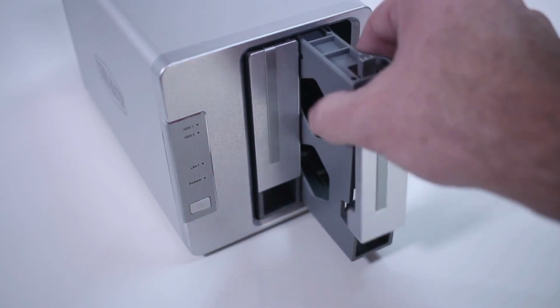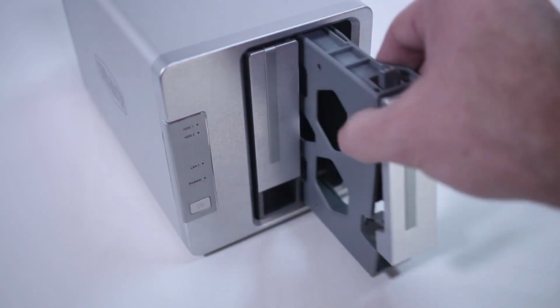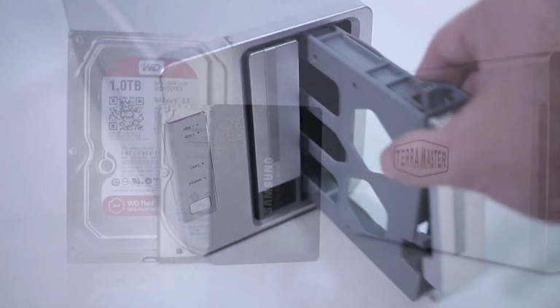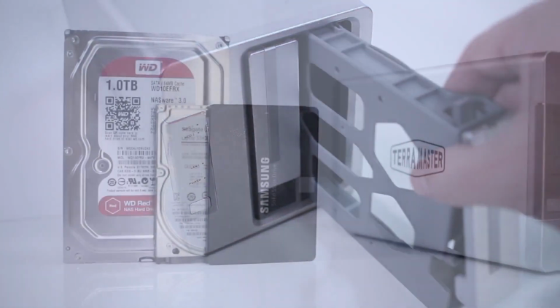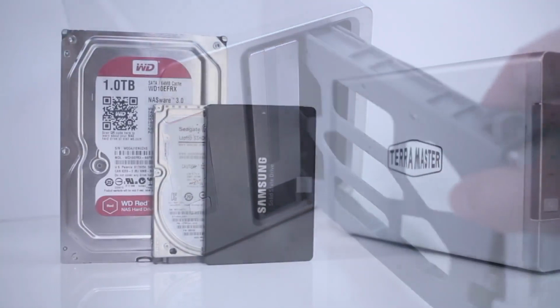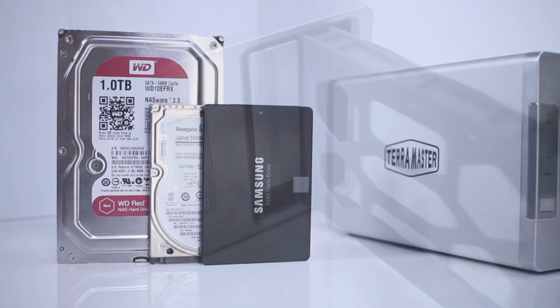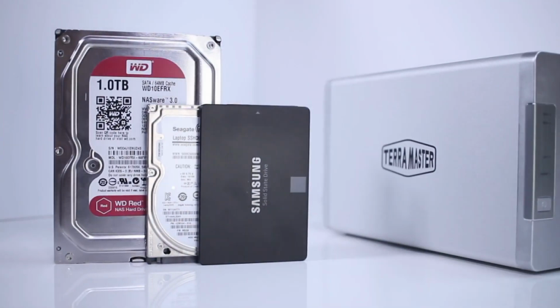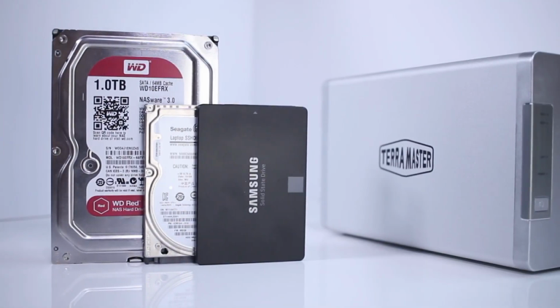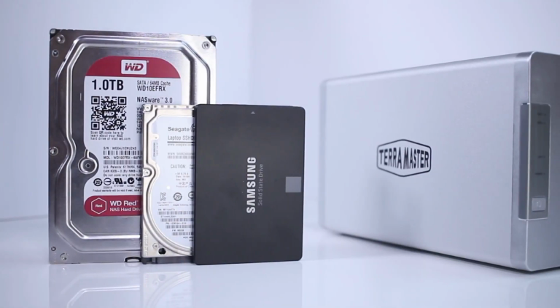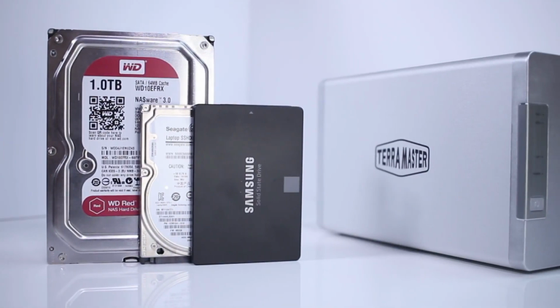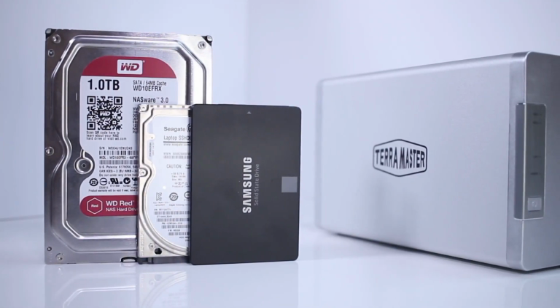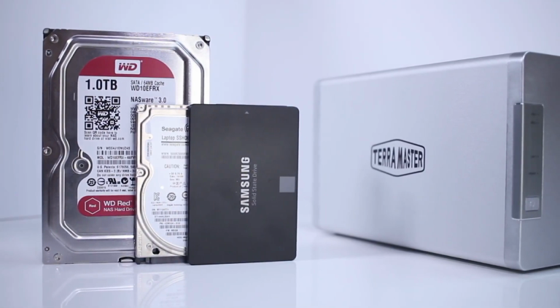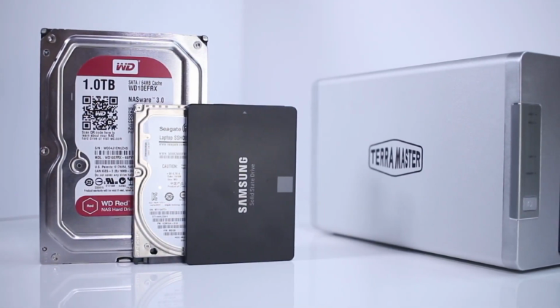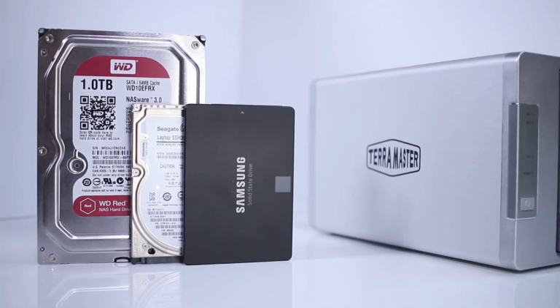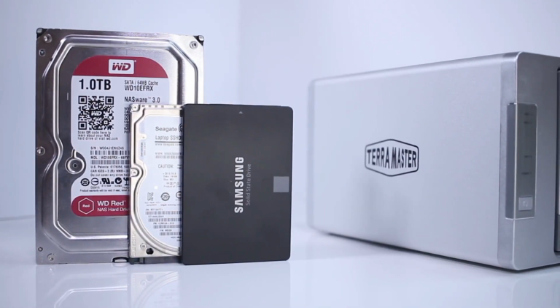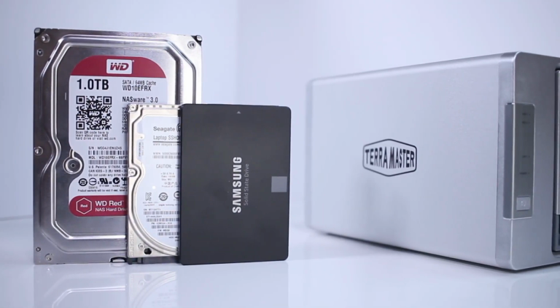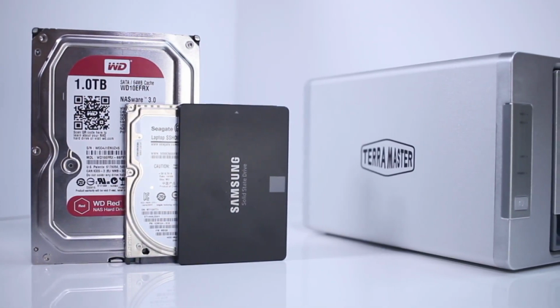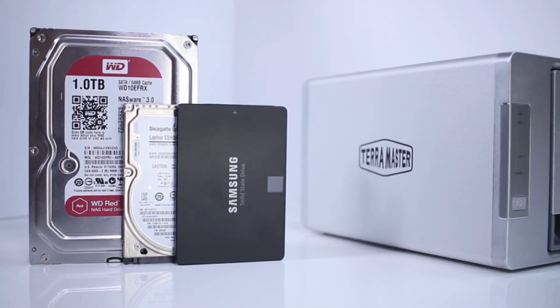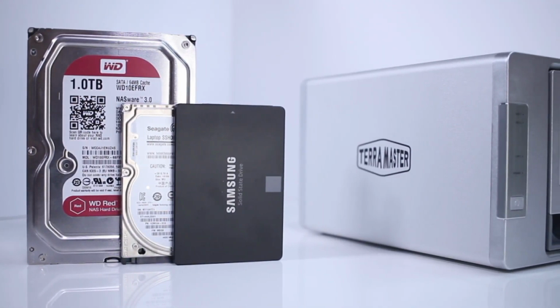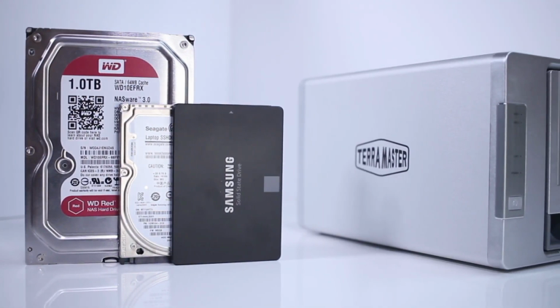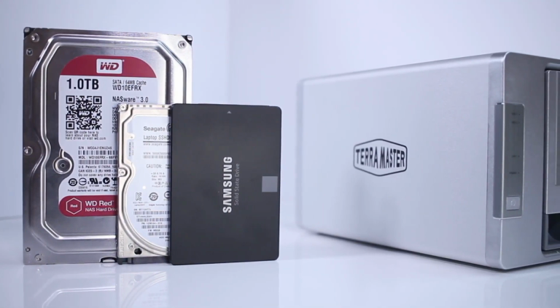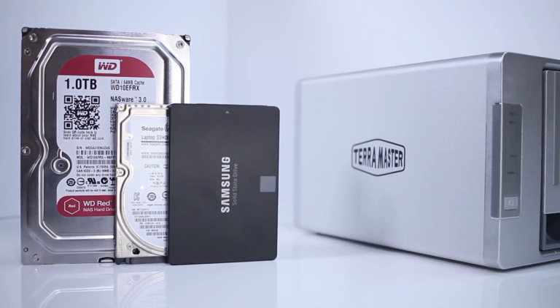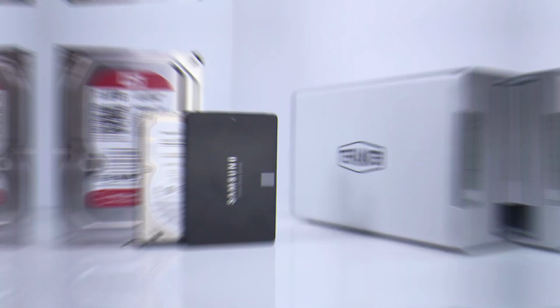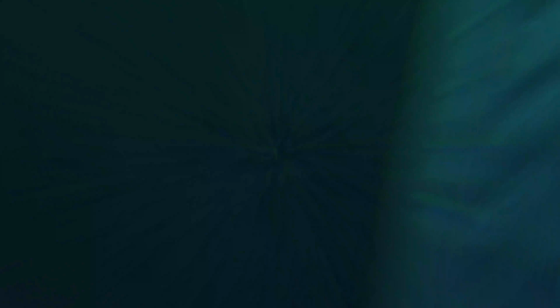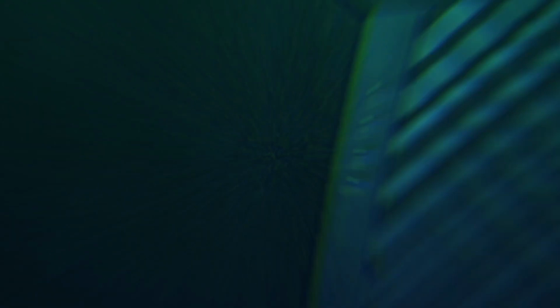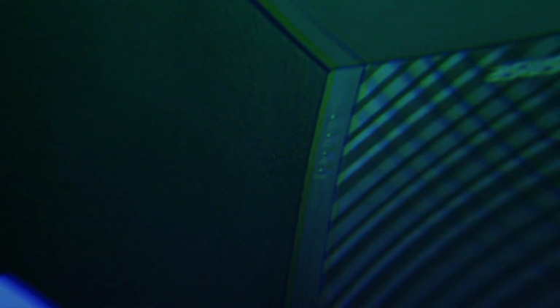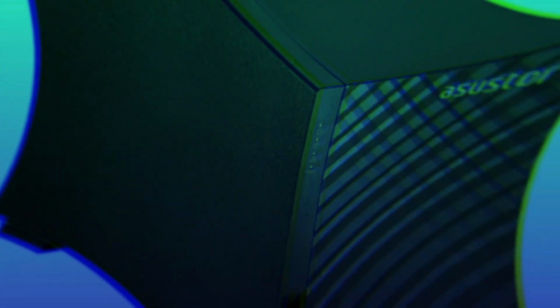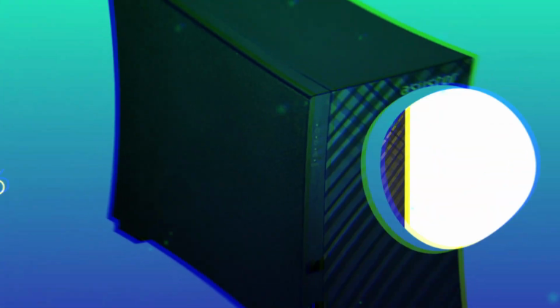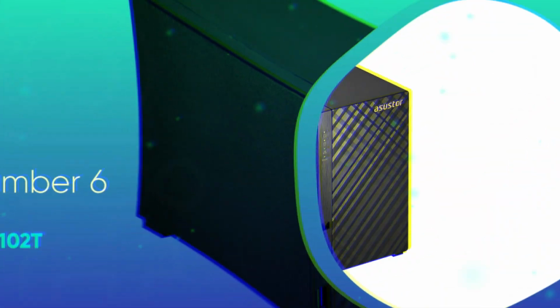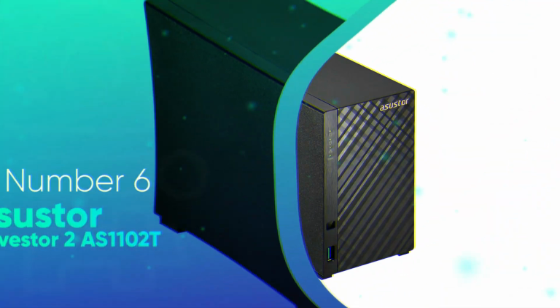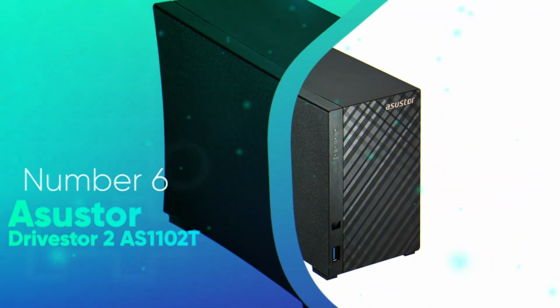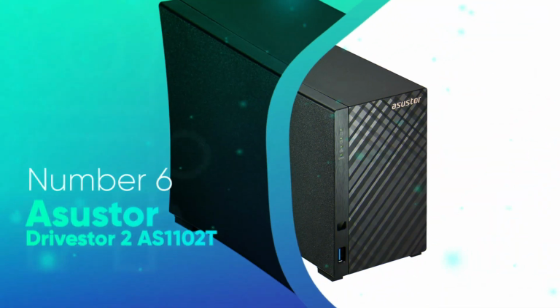The F2-210 is perfect for tasks like basic file serving, backup, and management.